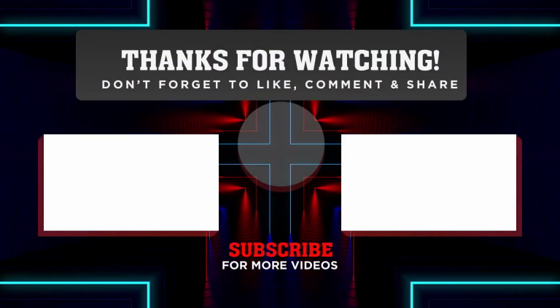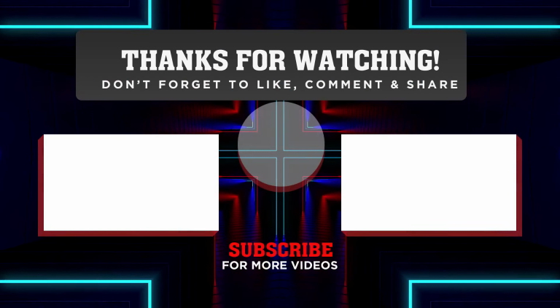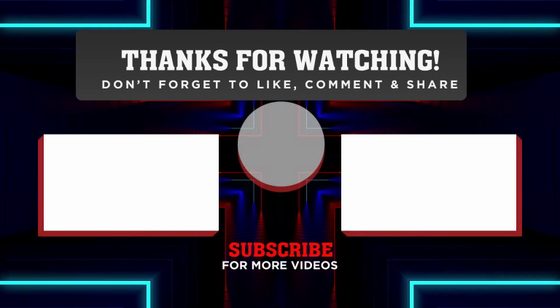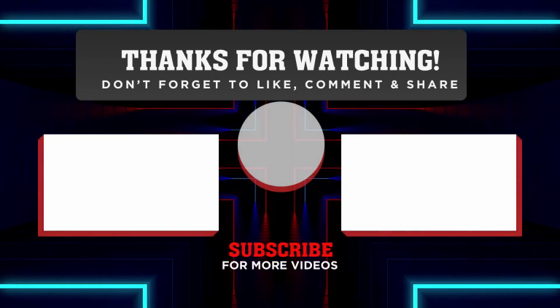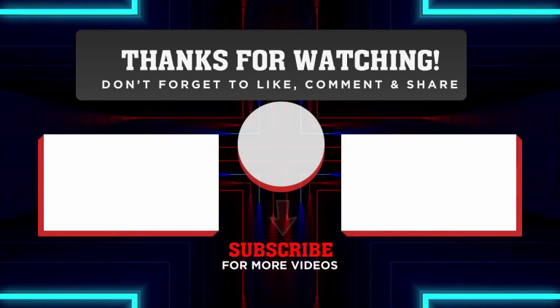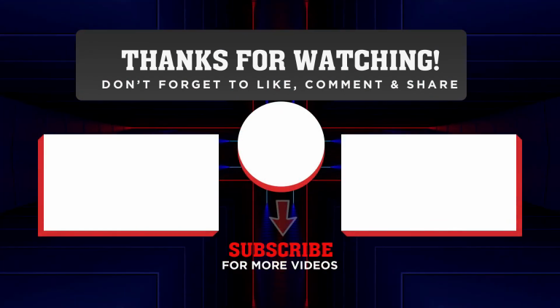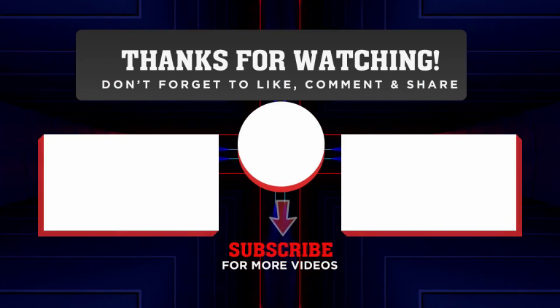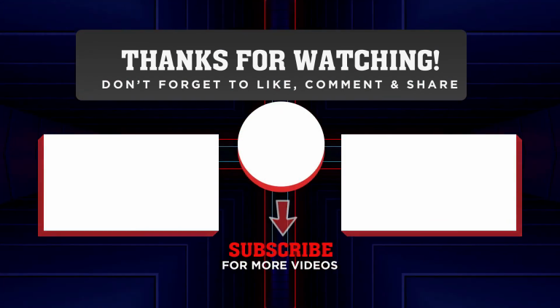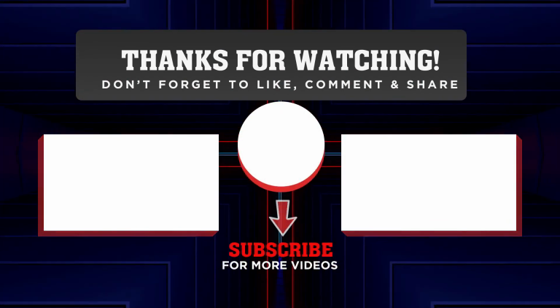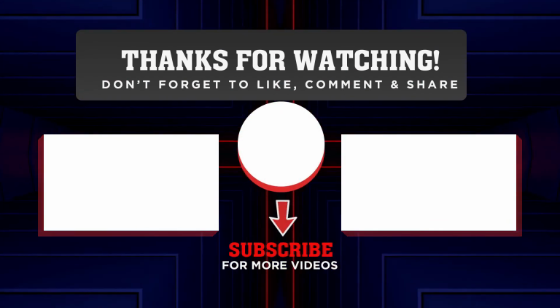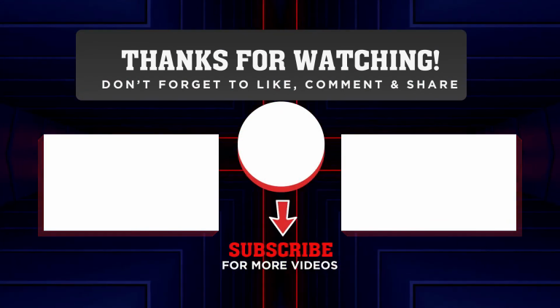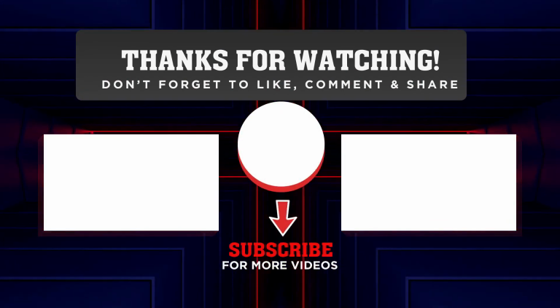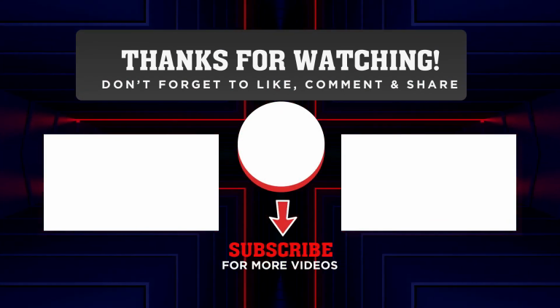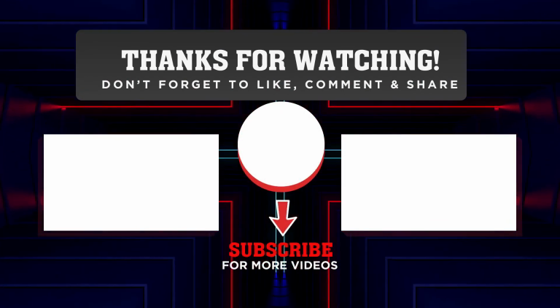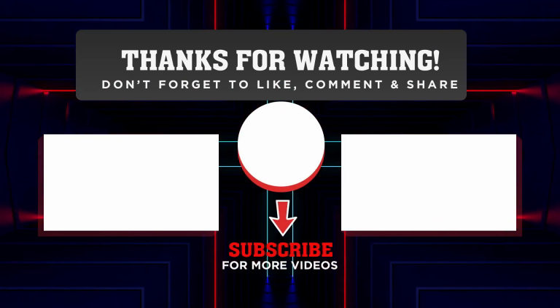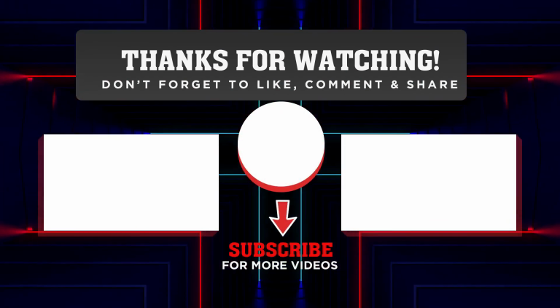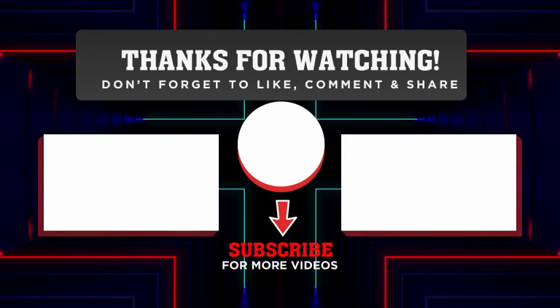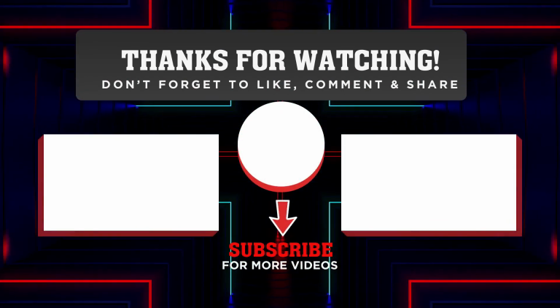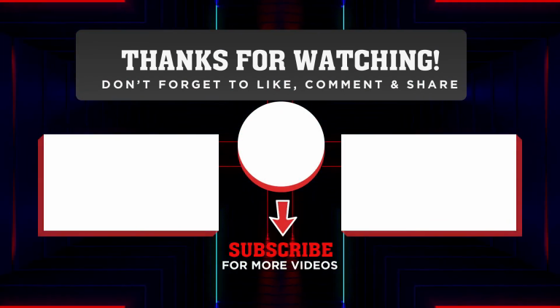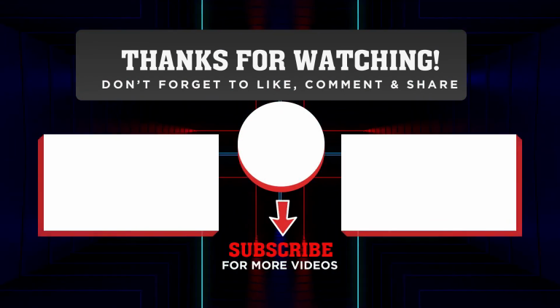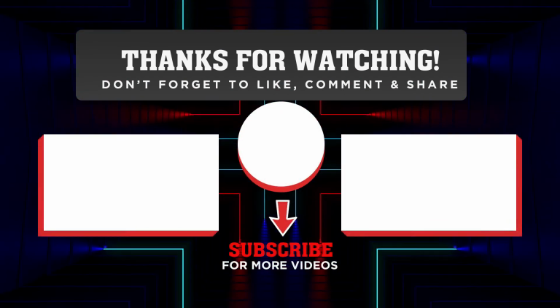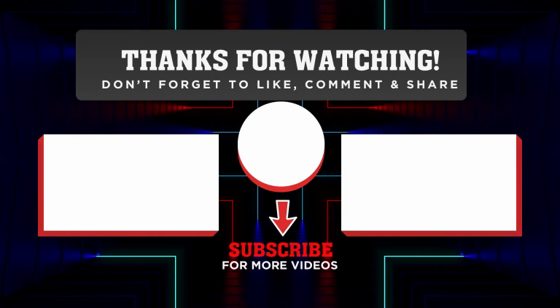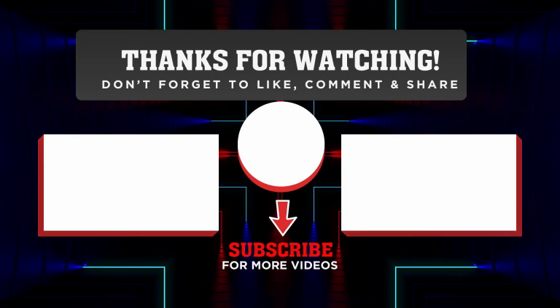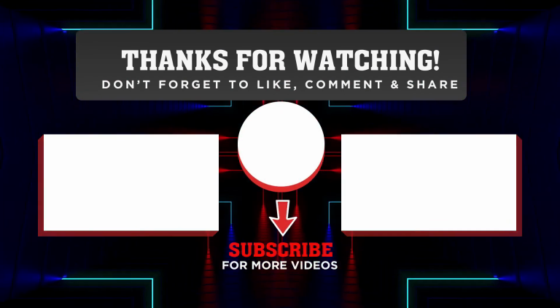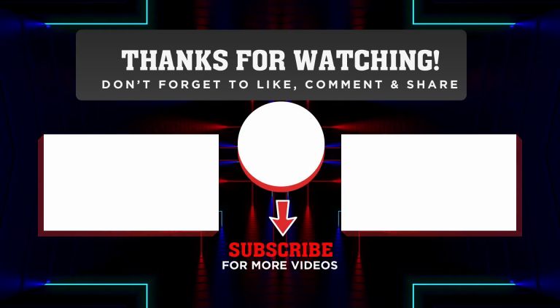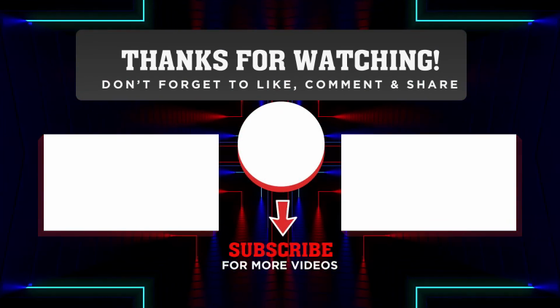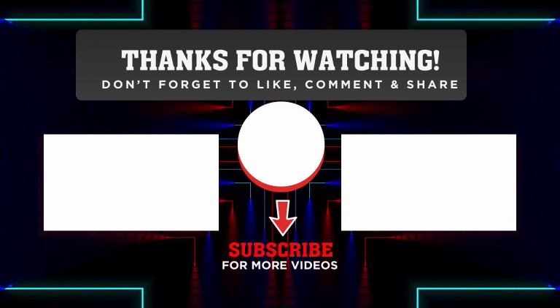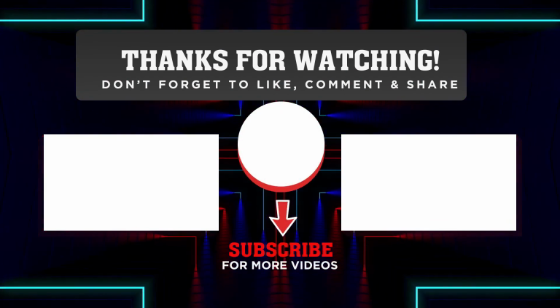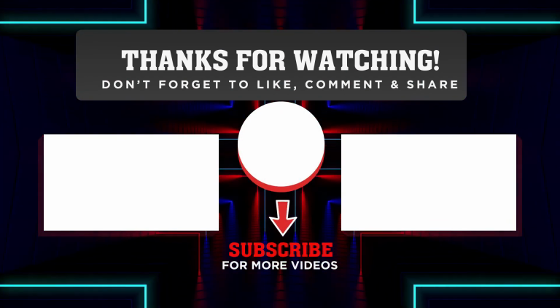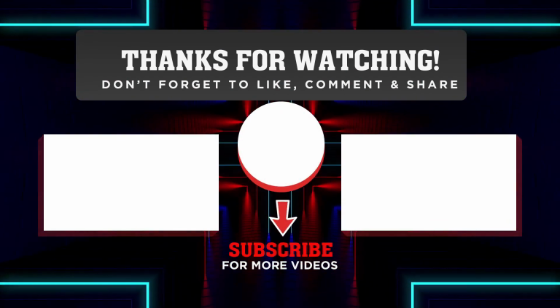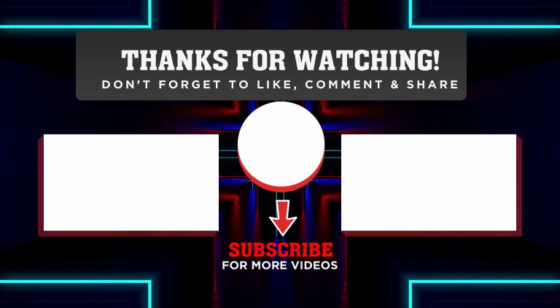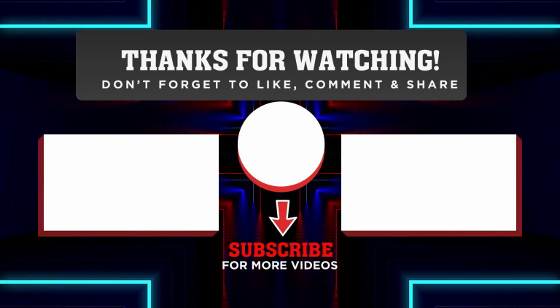Do you have any other recommendations about Bluetooth trackers? I'd love to hear about them in the comments.